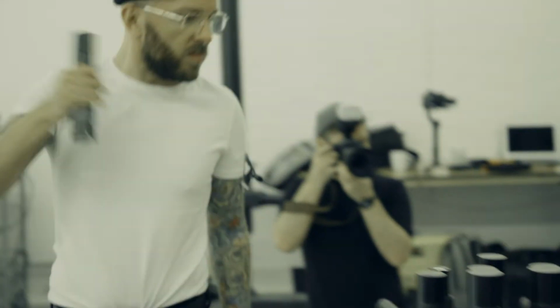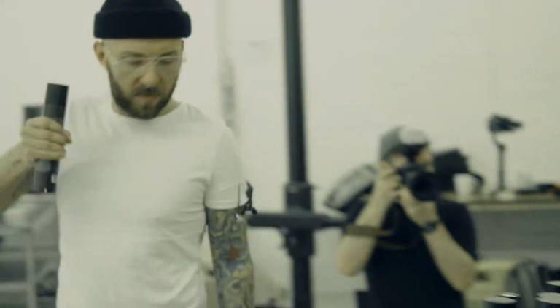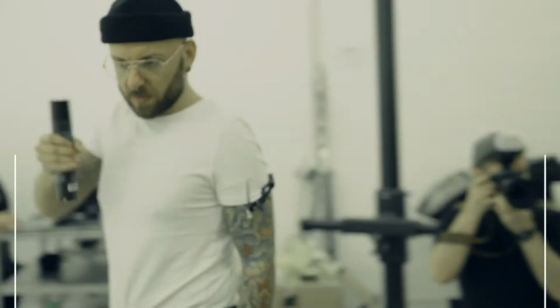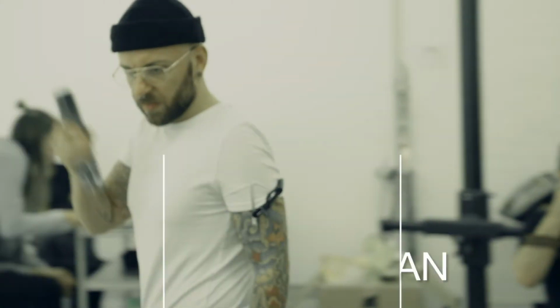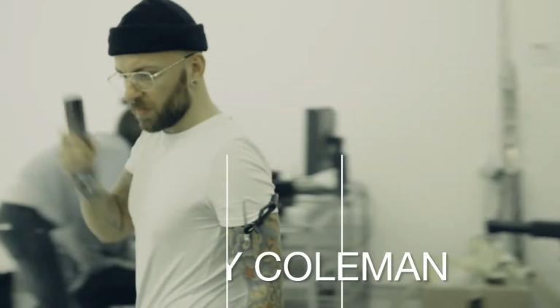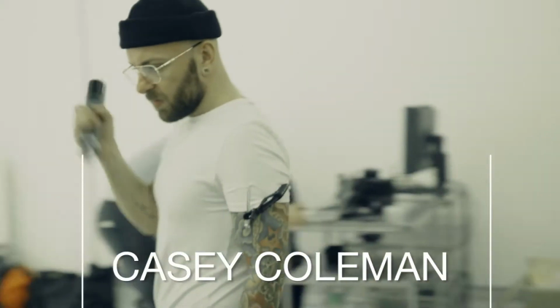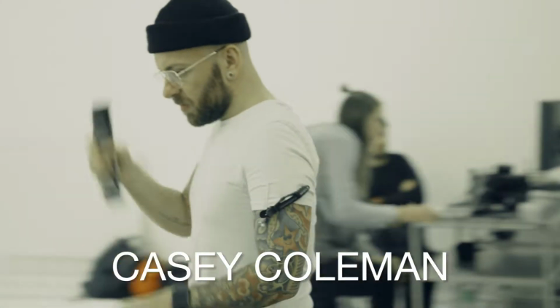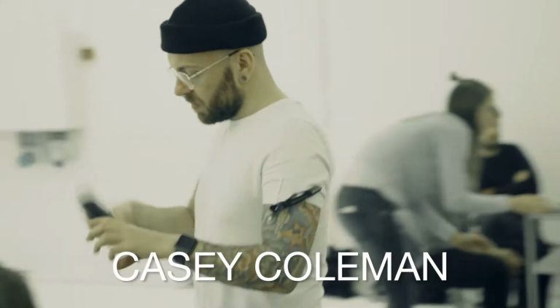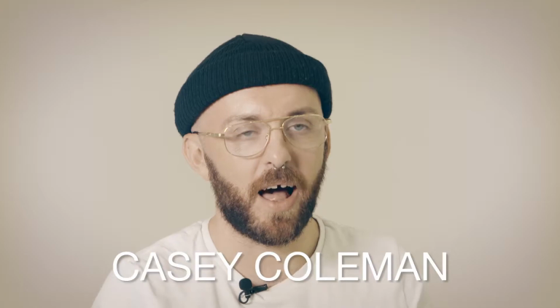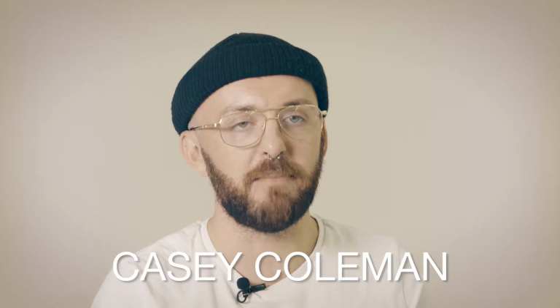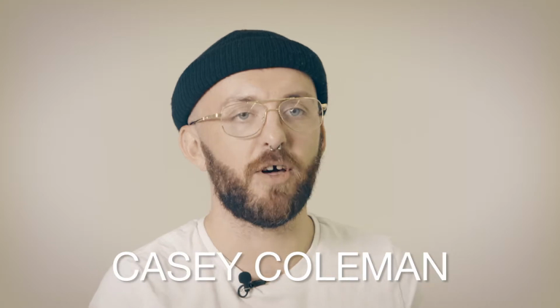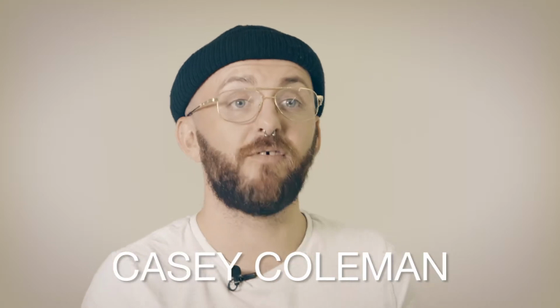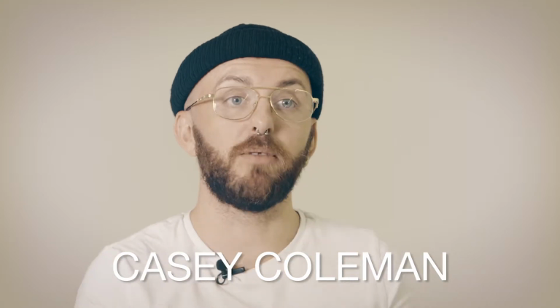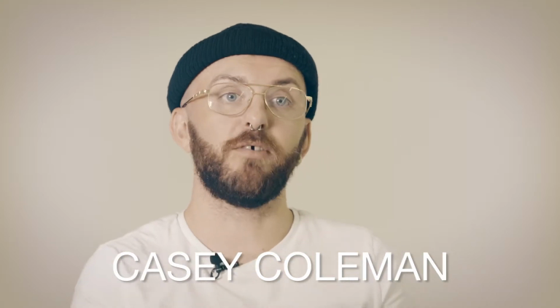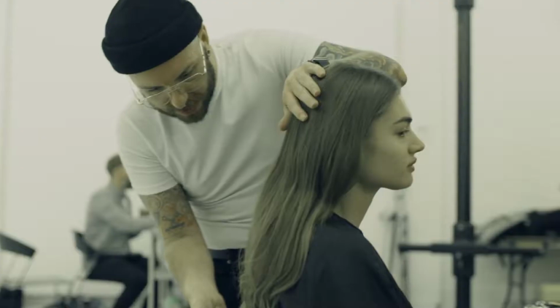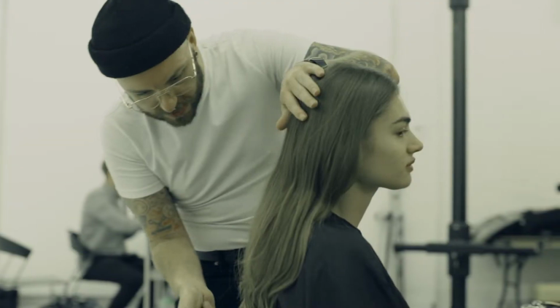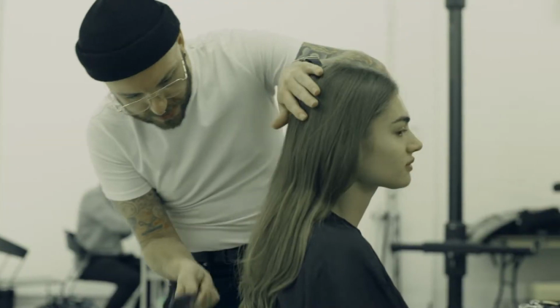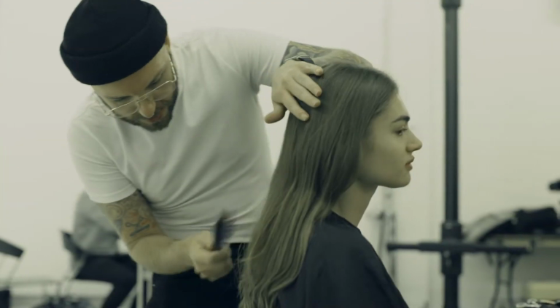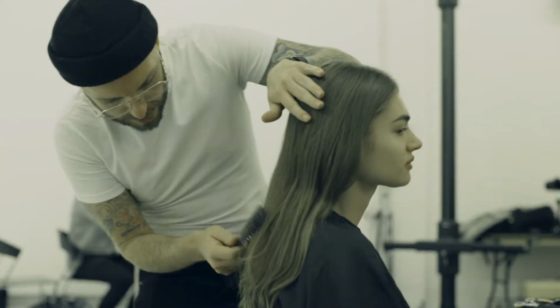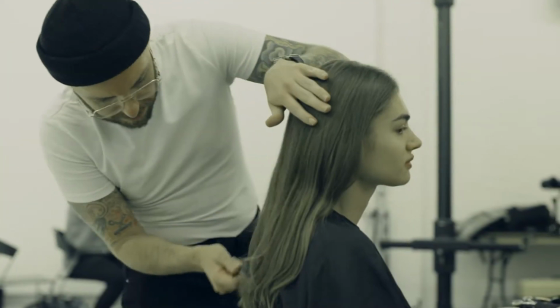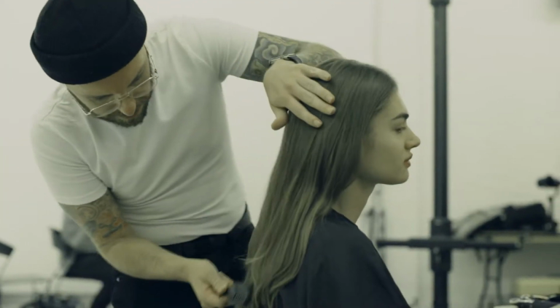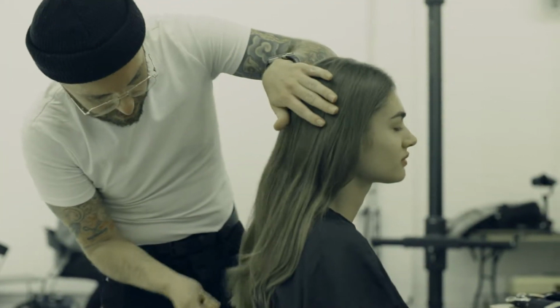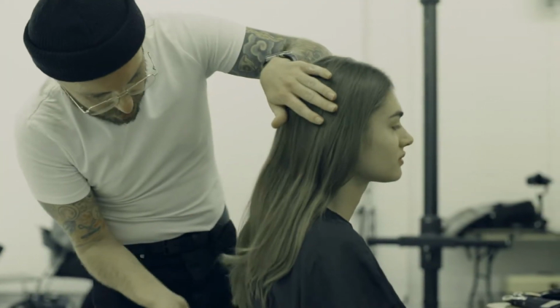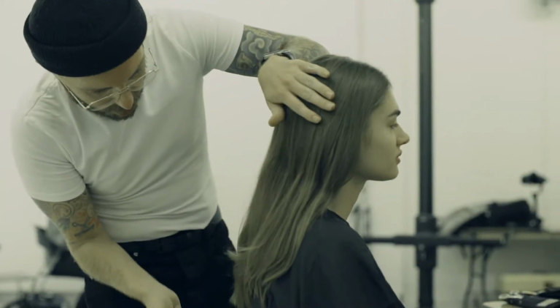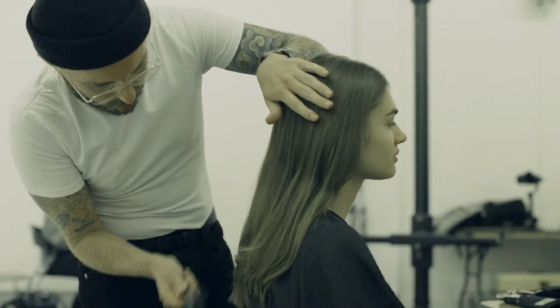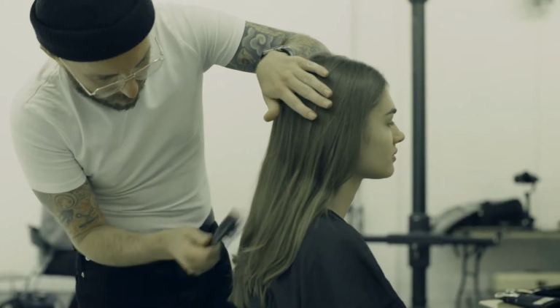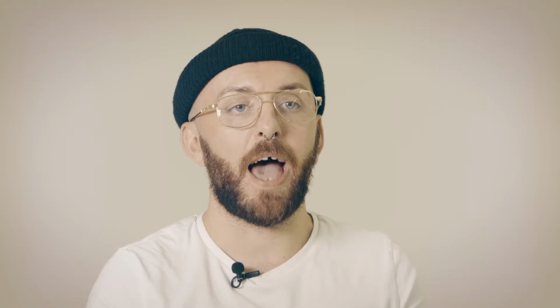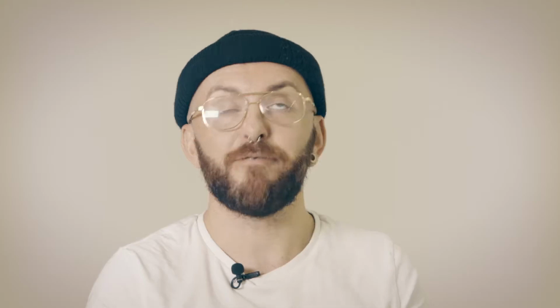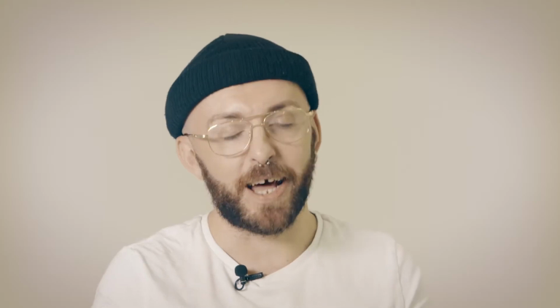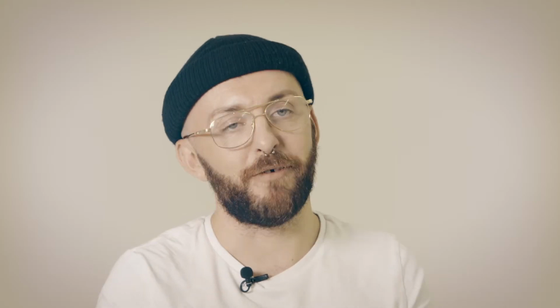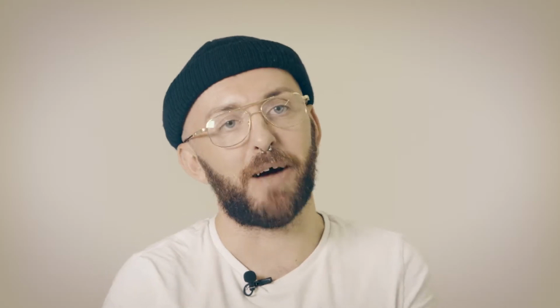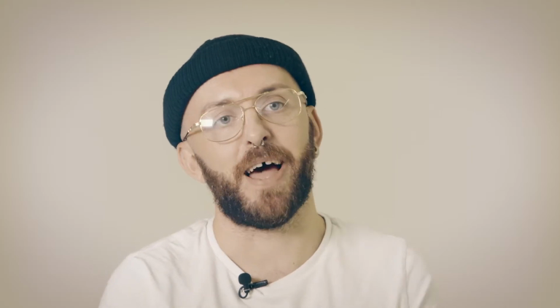My name is Casey Coleman. I'm the founder of Chair Salons in Cardiff, and I'm an advocate of Cloud9.